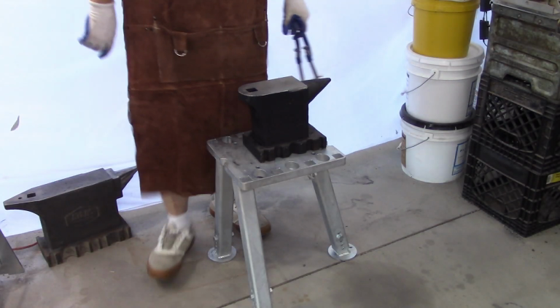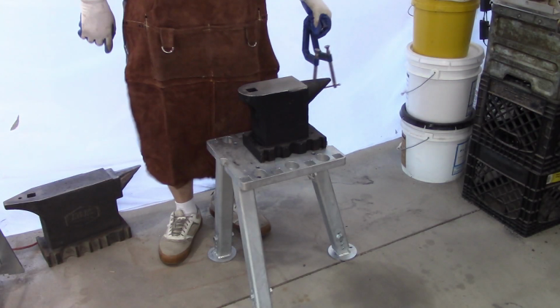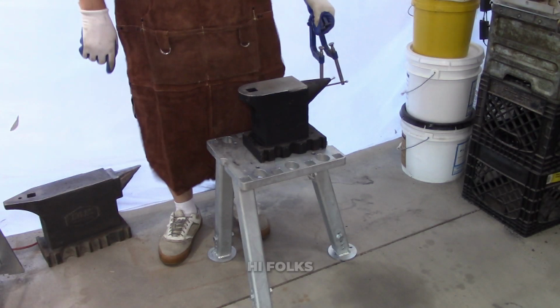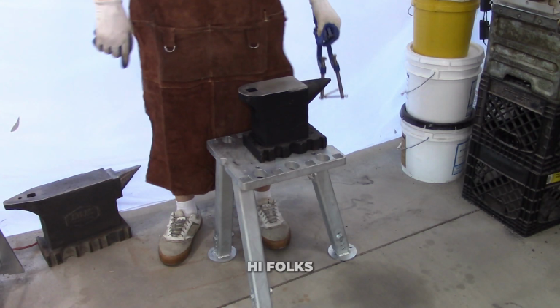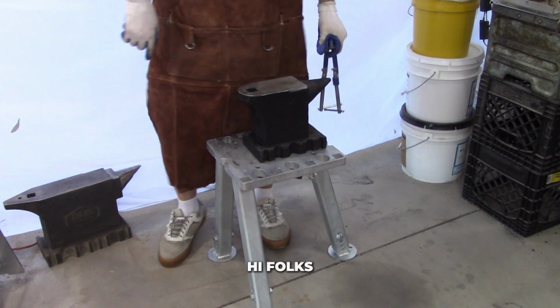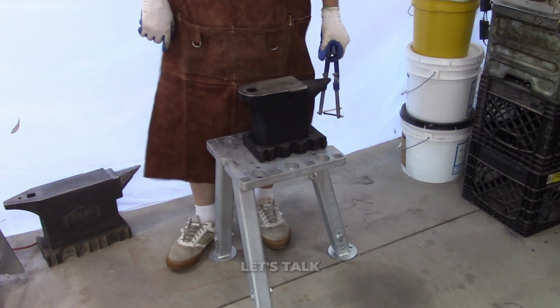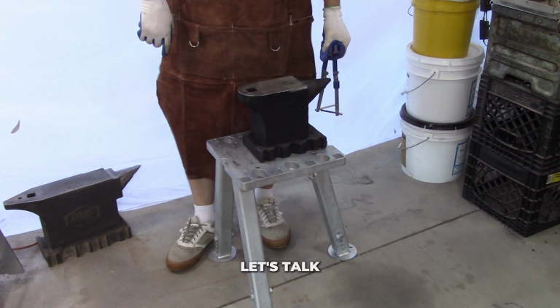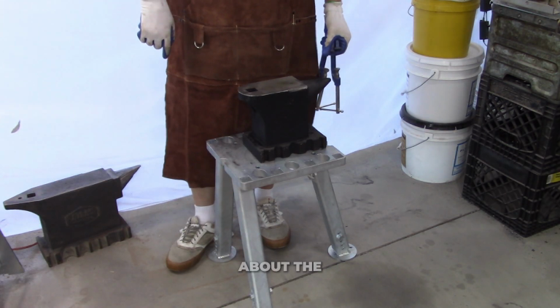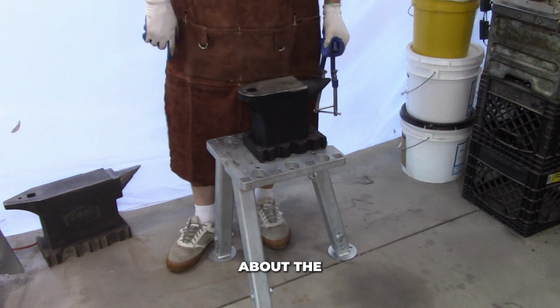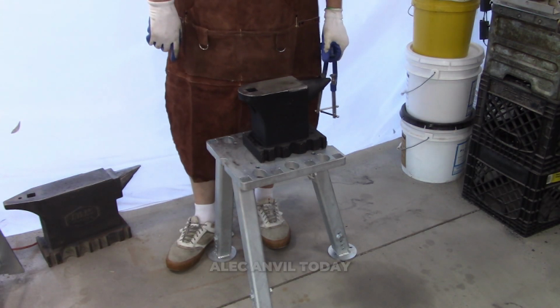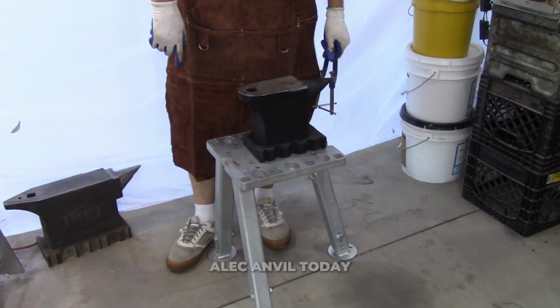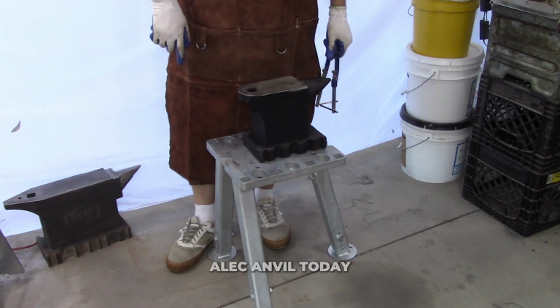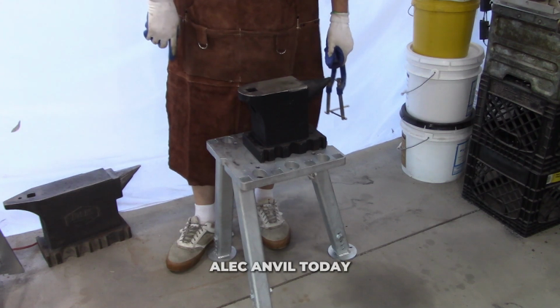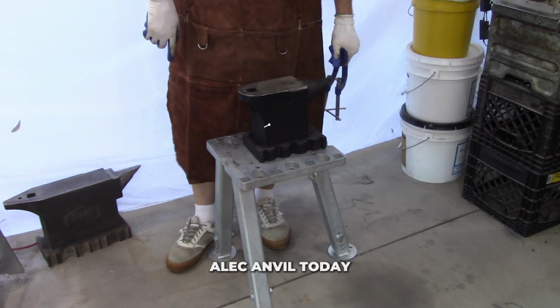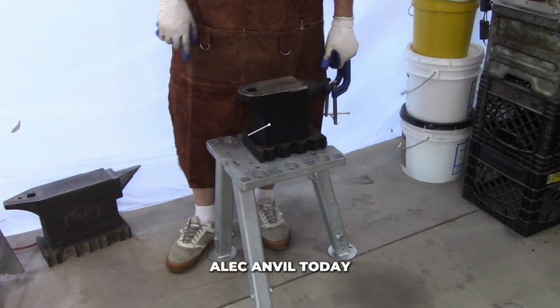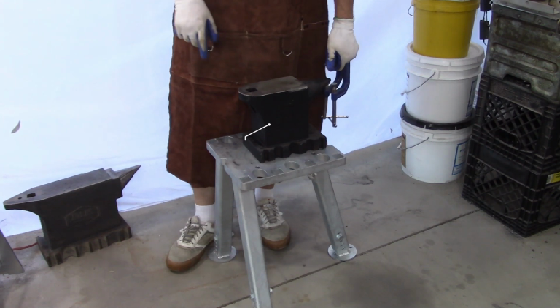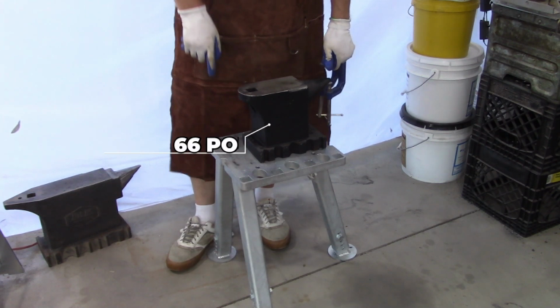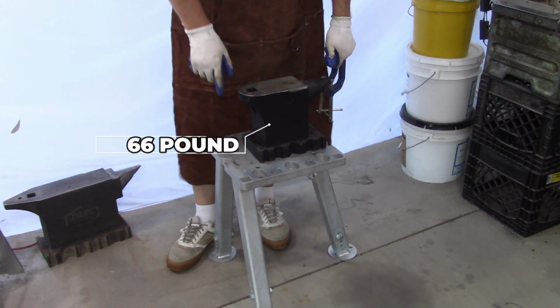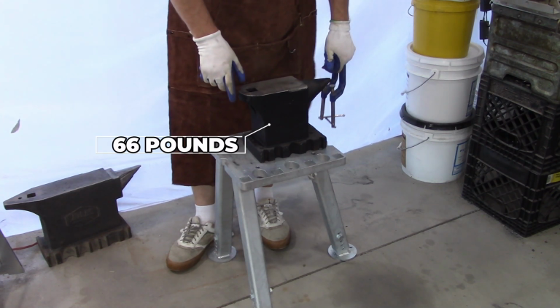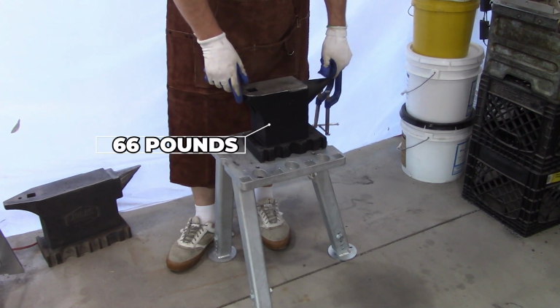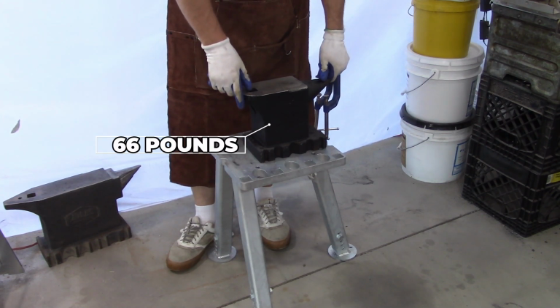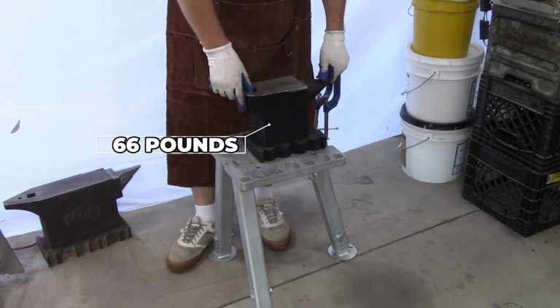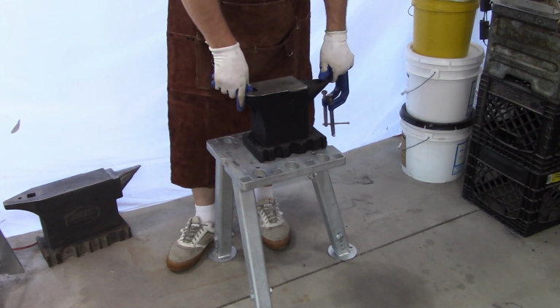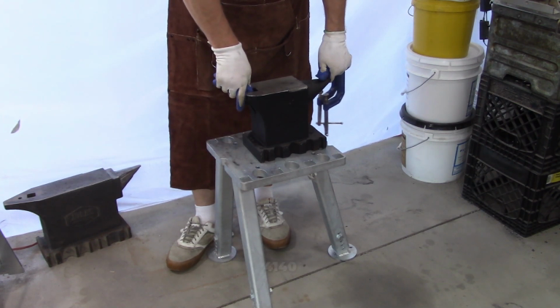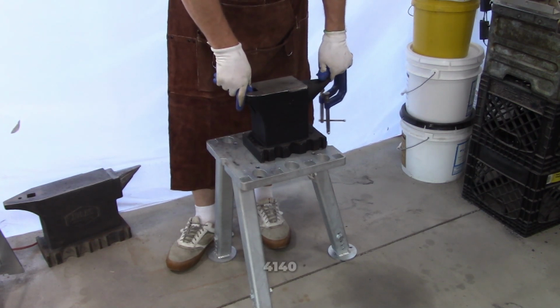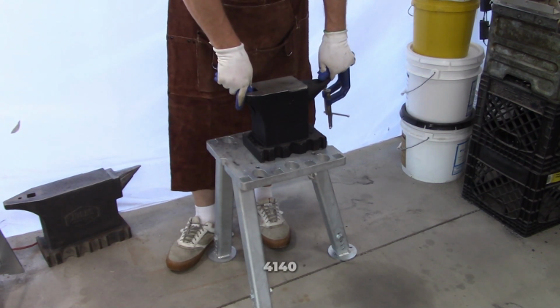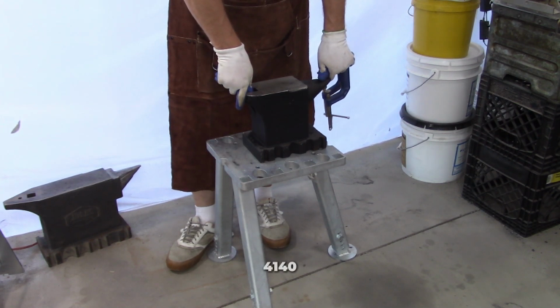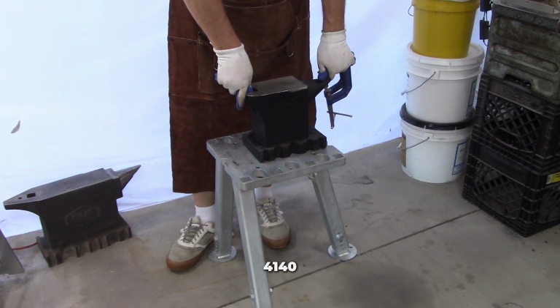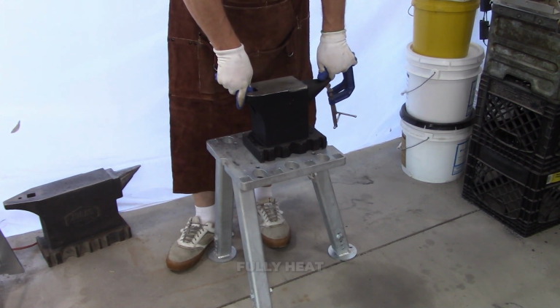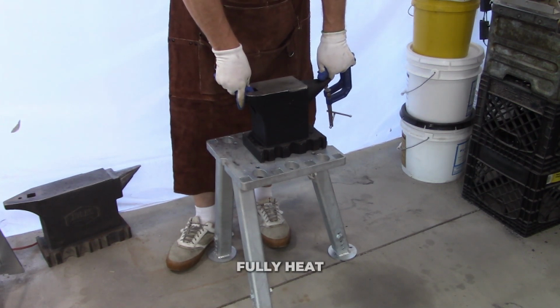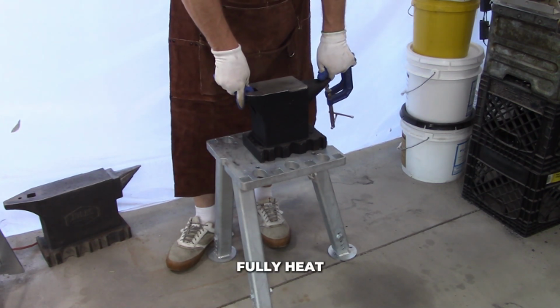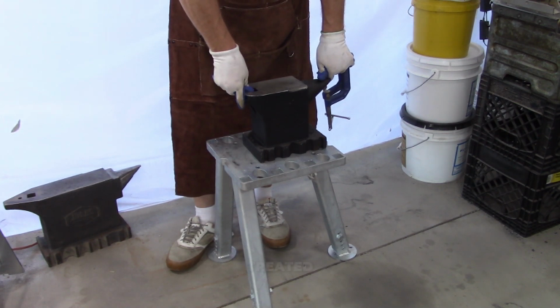Hi folks, let's talk about the Allek Anvil today. 66 pounds, 4140, fully heat treated.